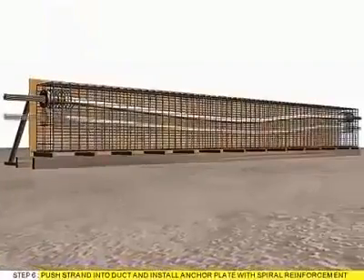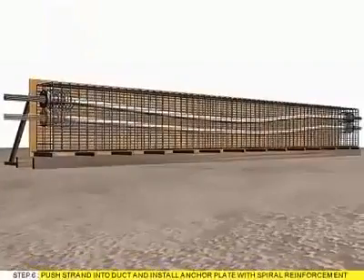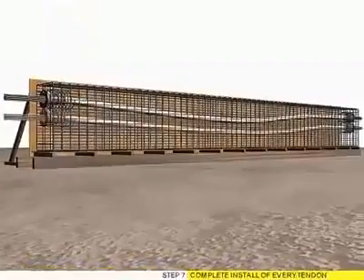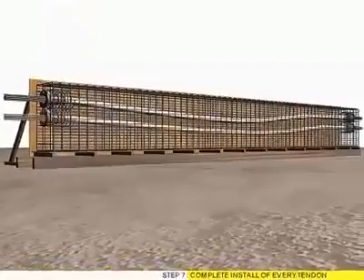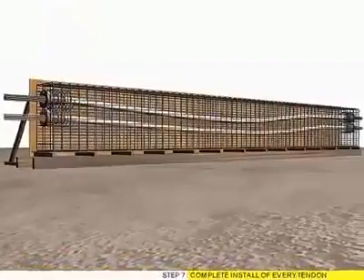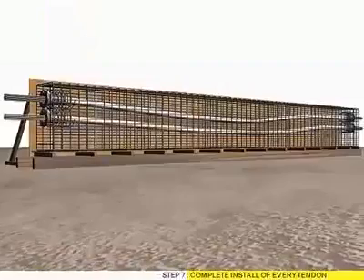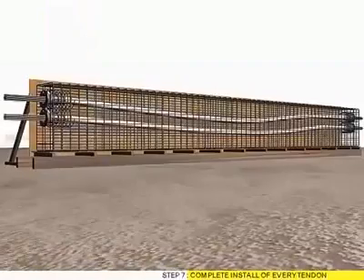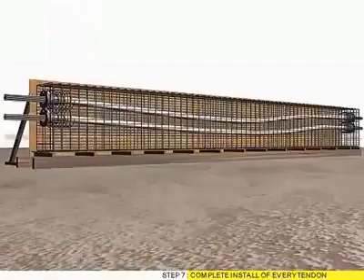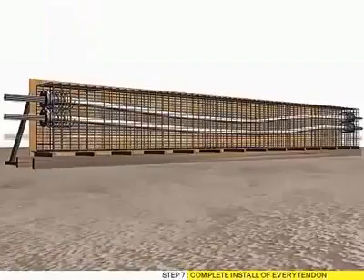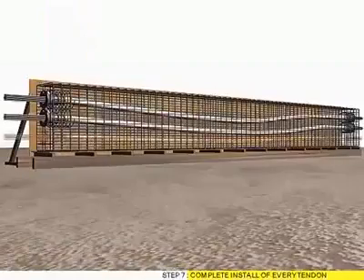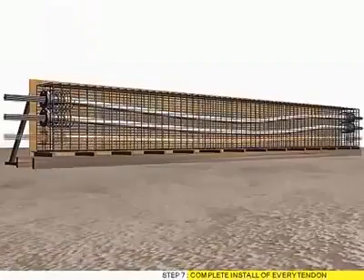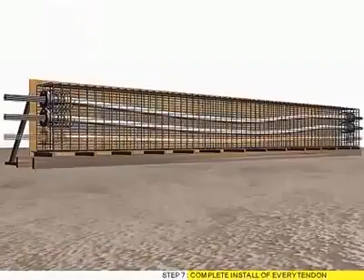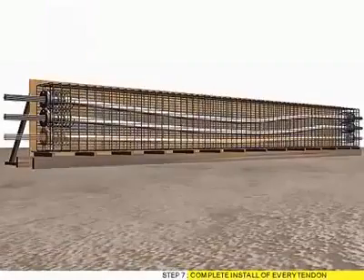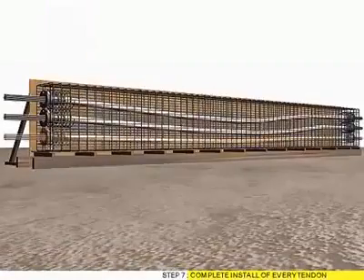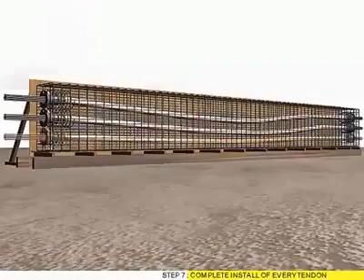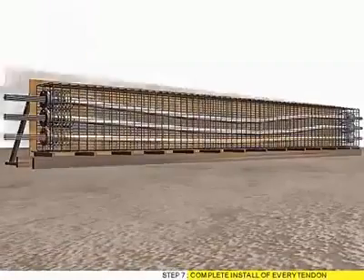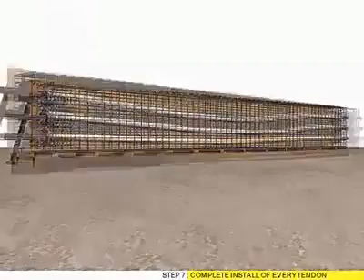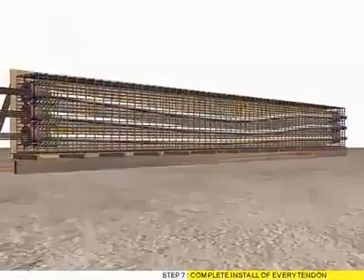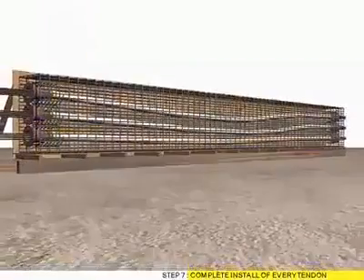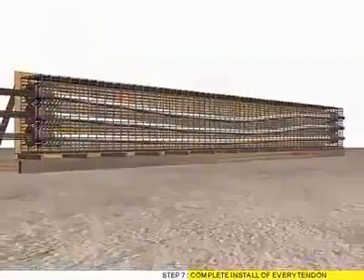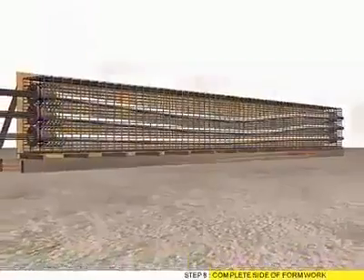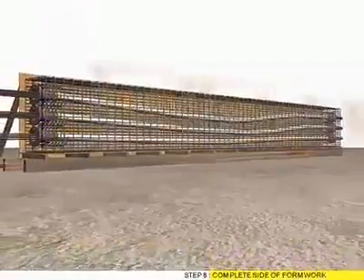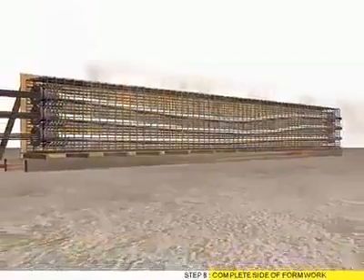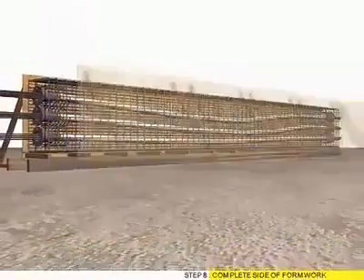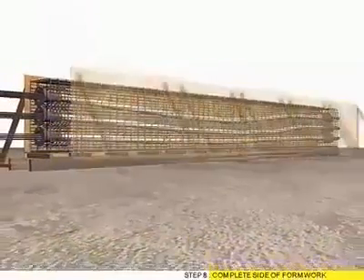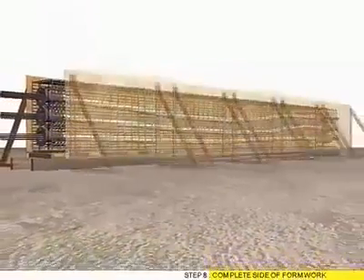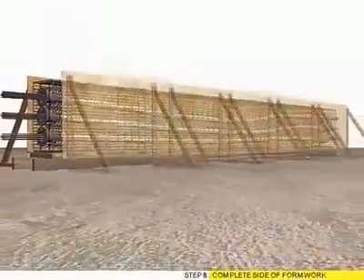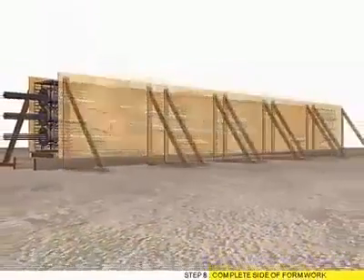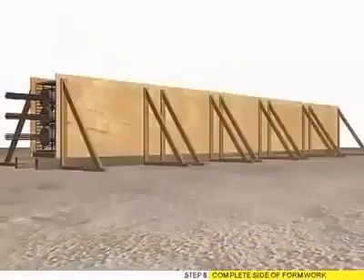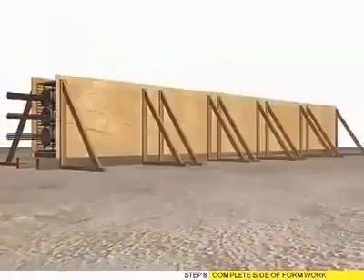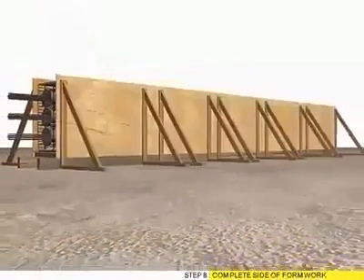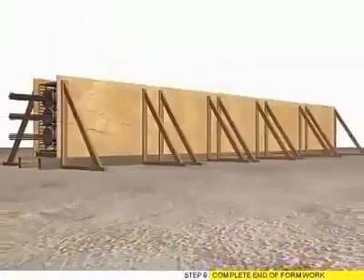Step 7: Complete installation of every tendon. Step 8: Complete side formwork.